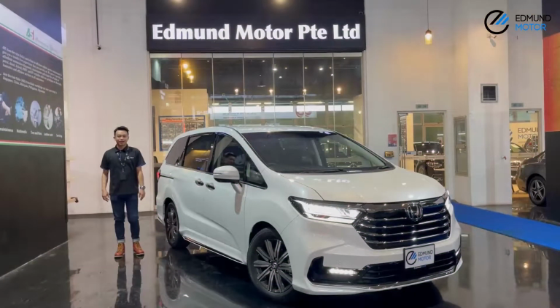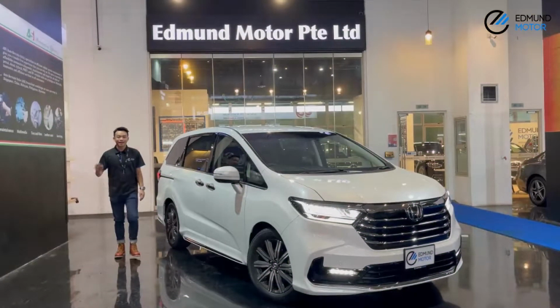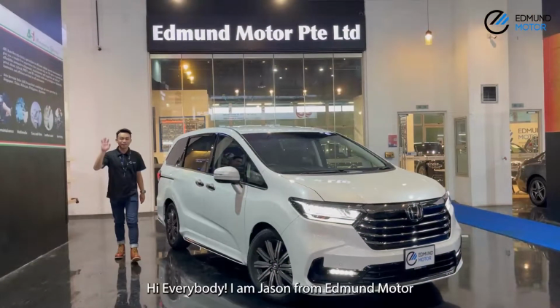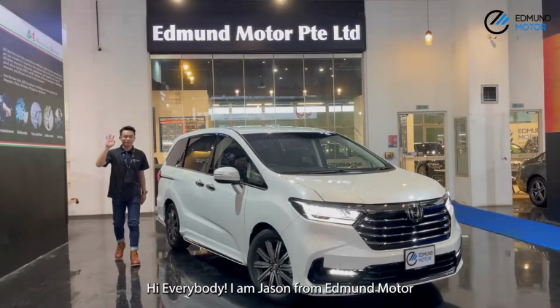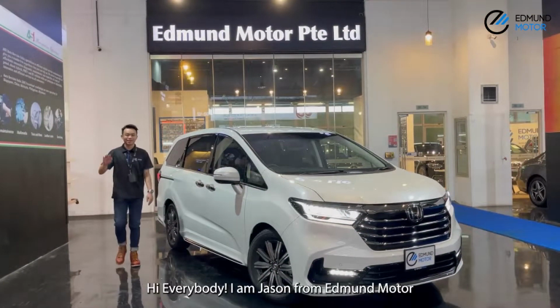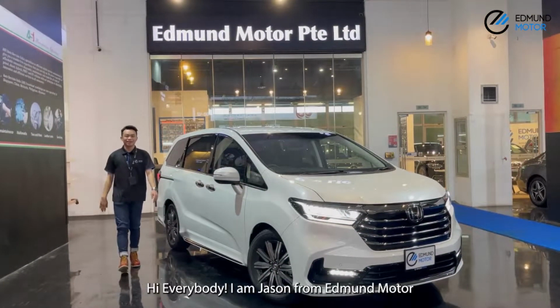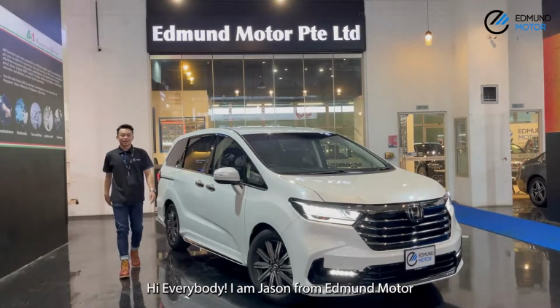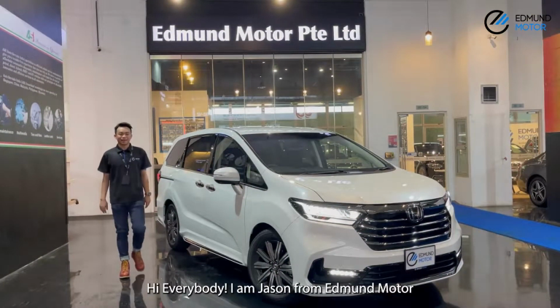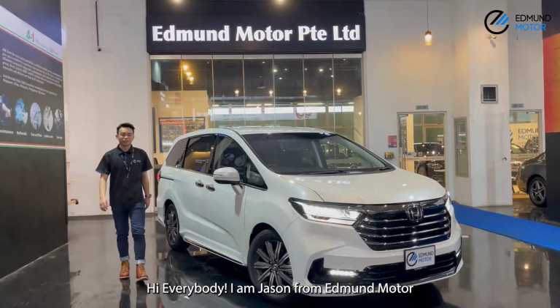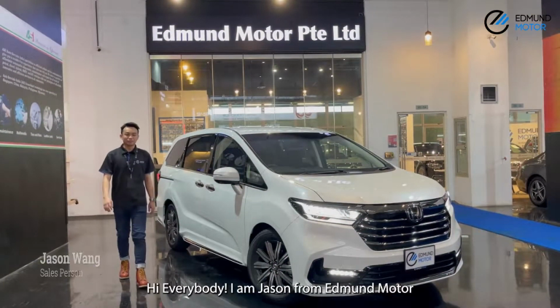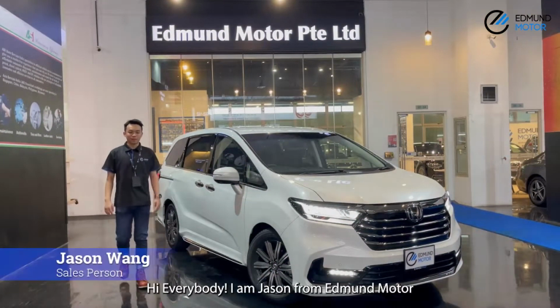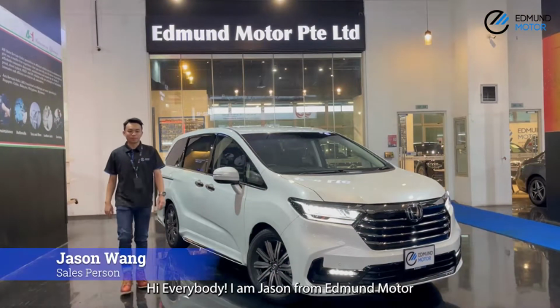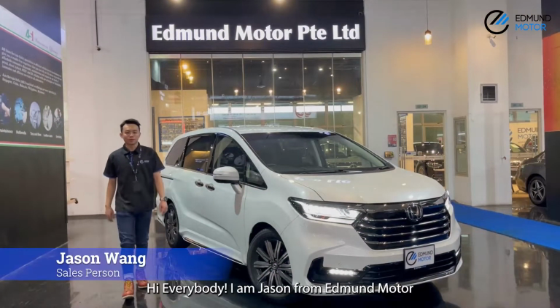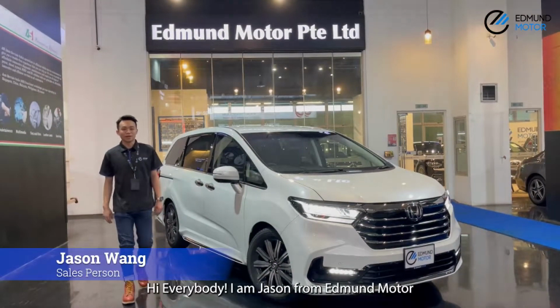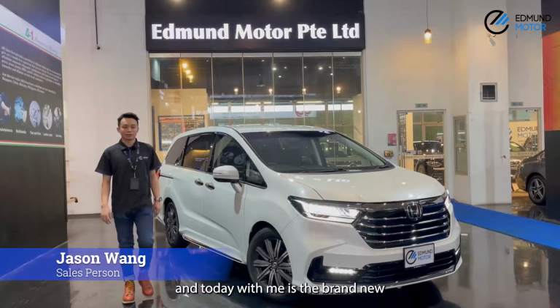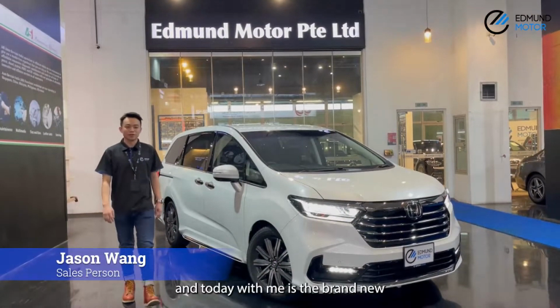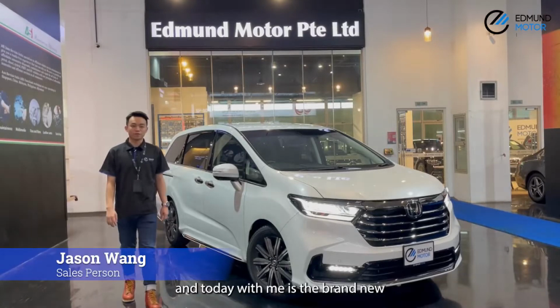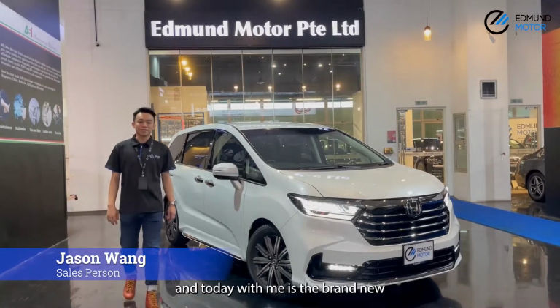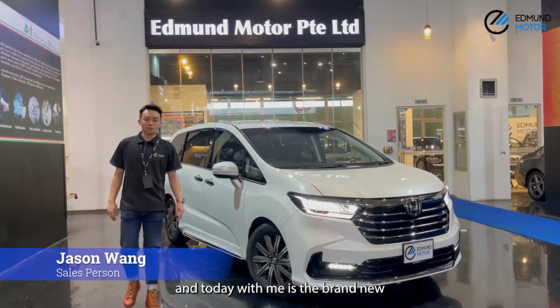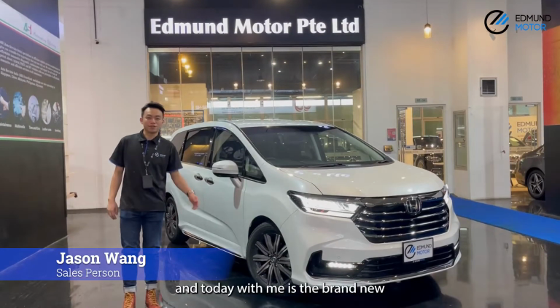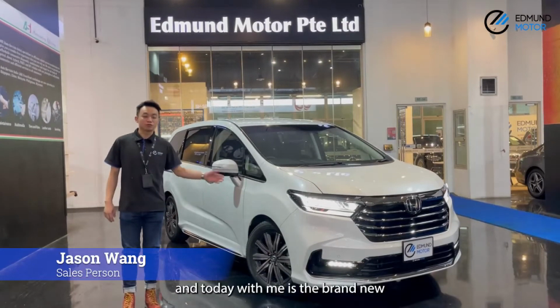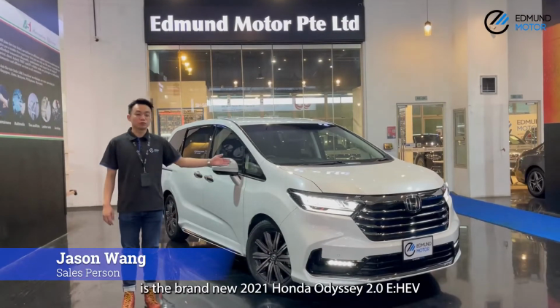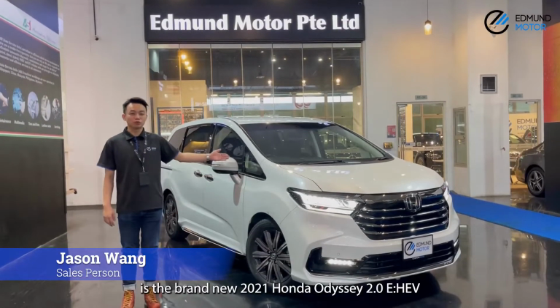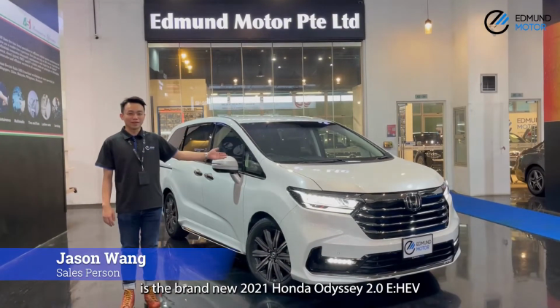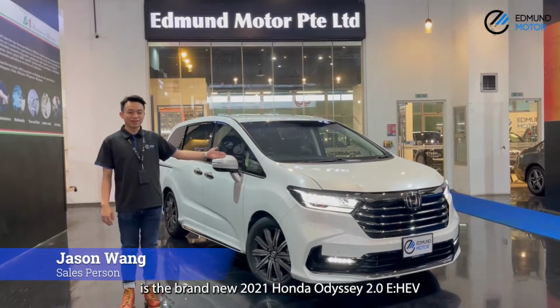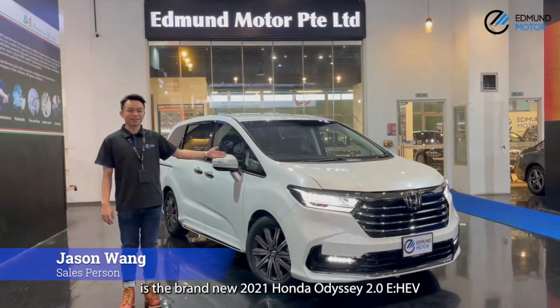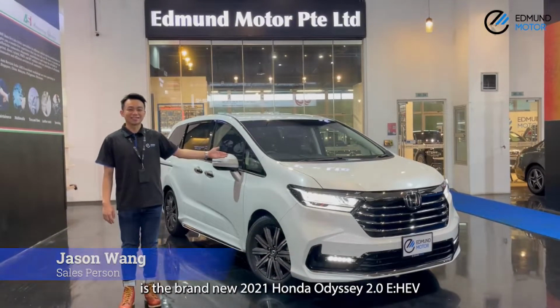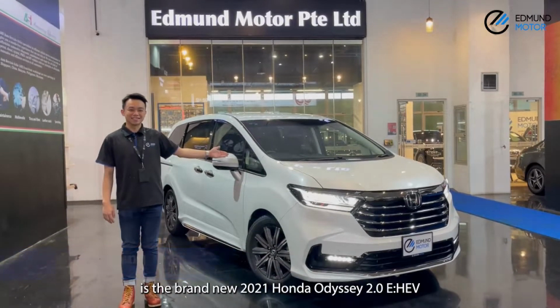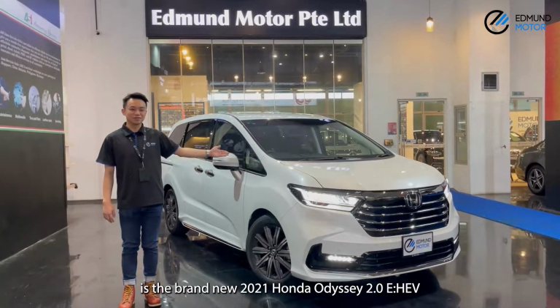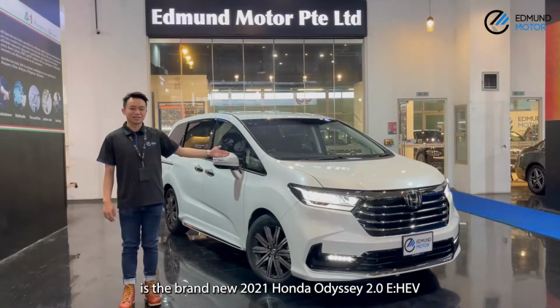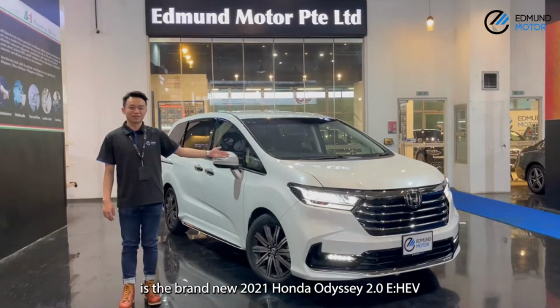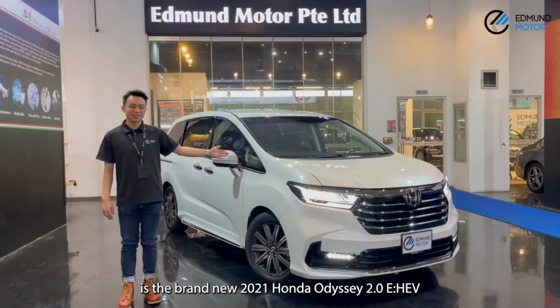Hi everybody, I'm Jason from Ember Motor, and today with me is the brand new 2021 Honda Odyssey.